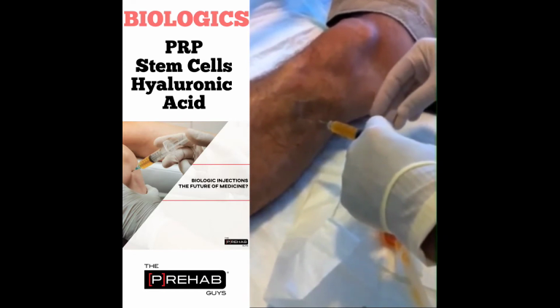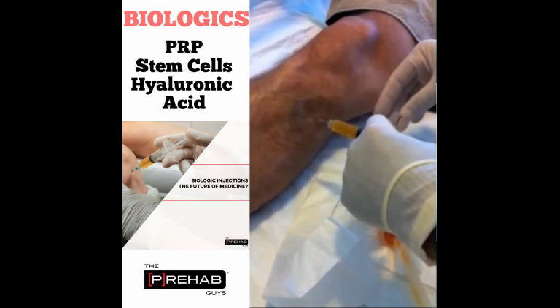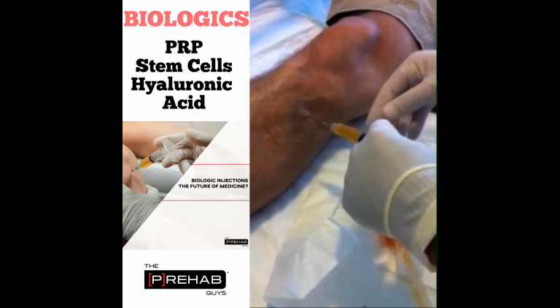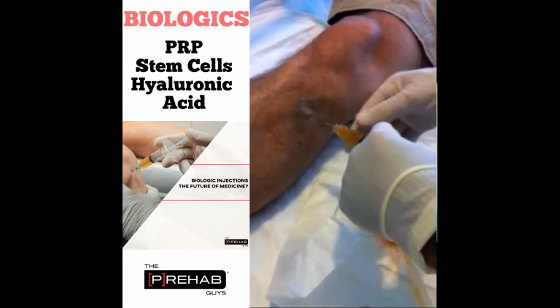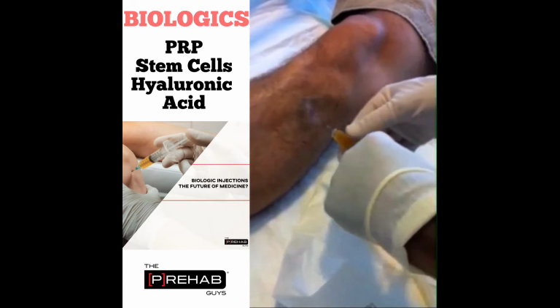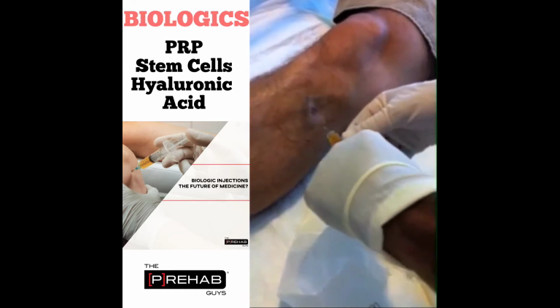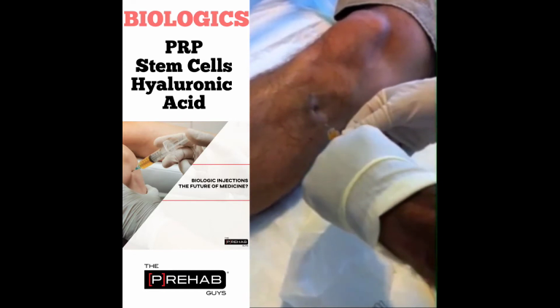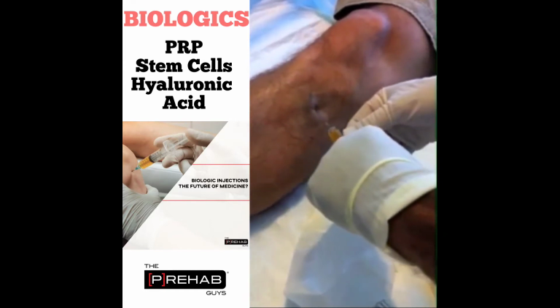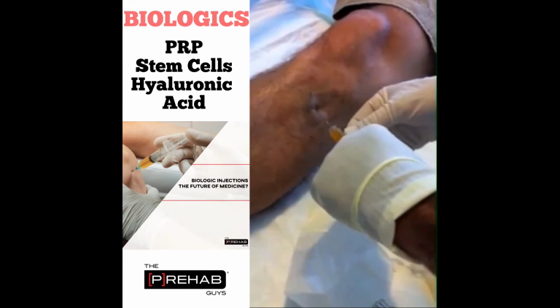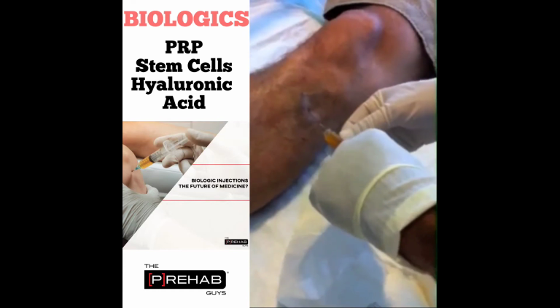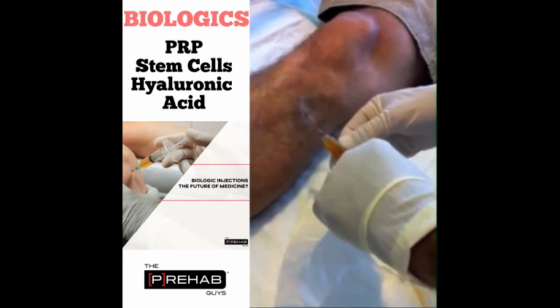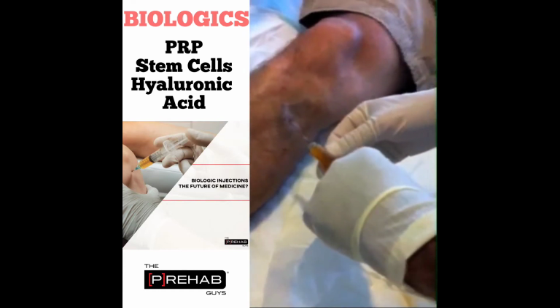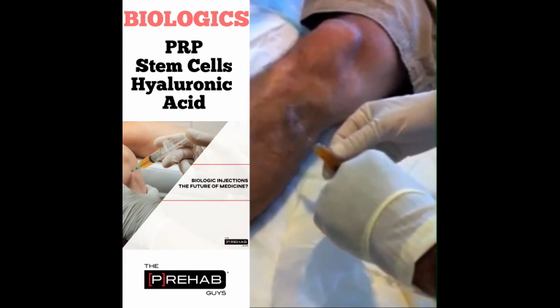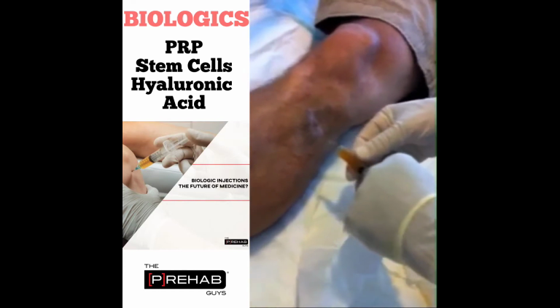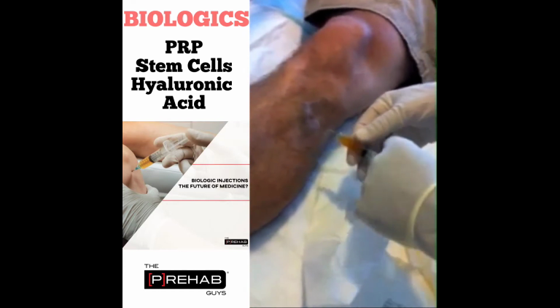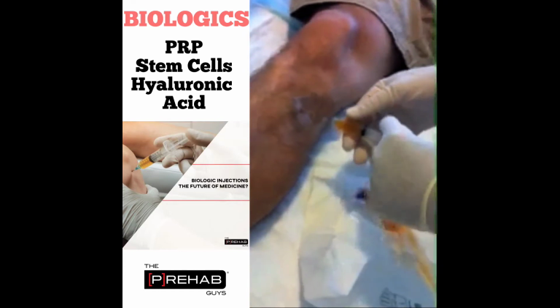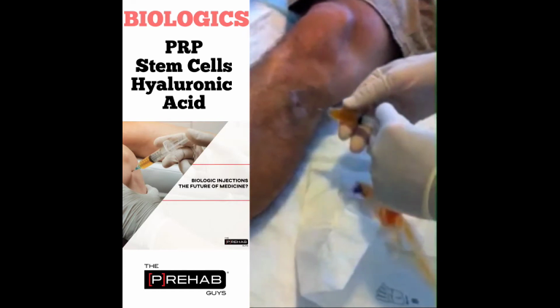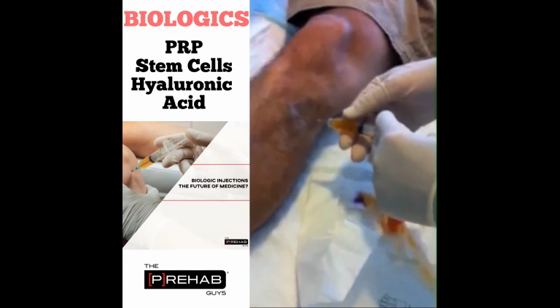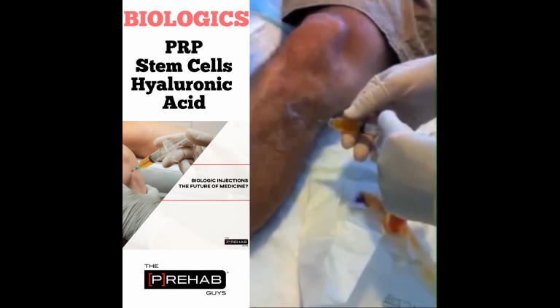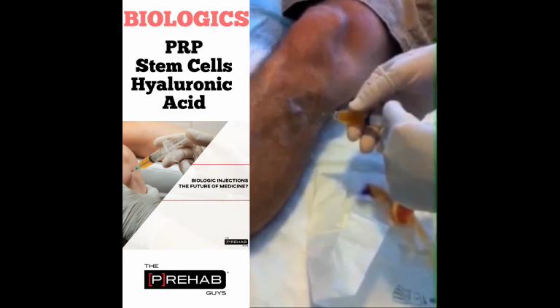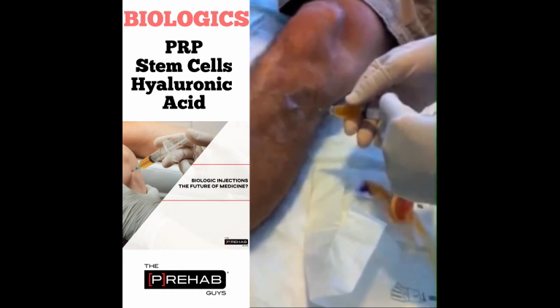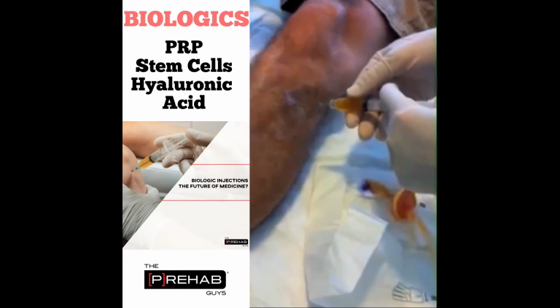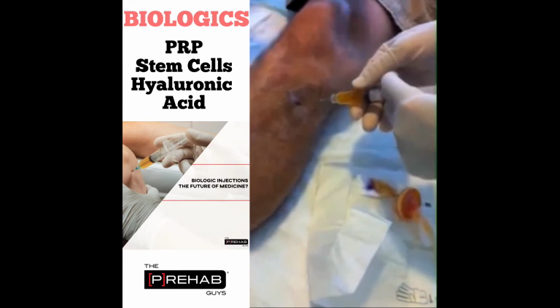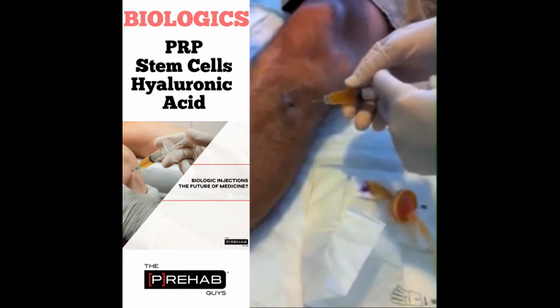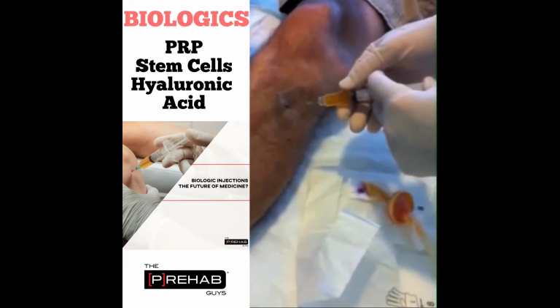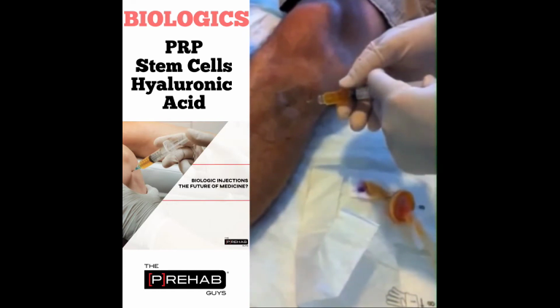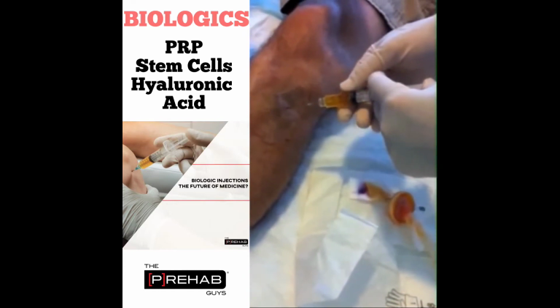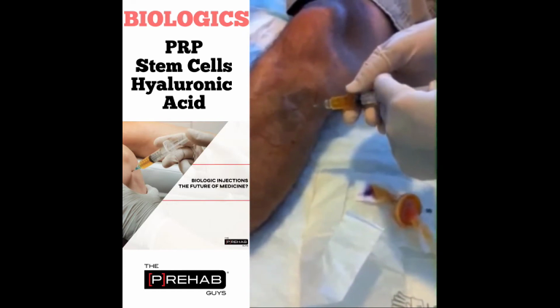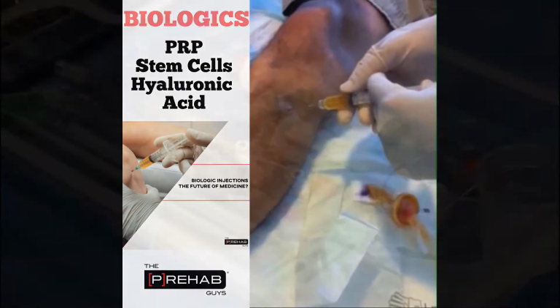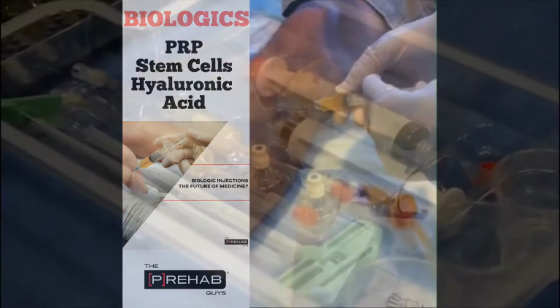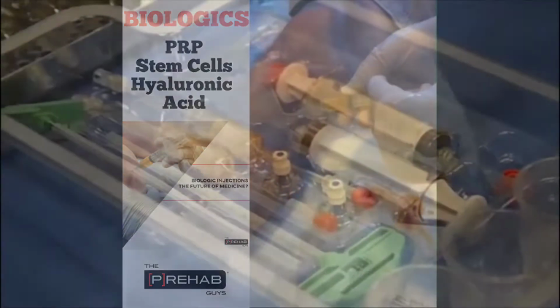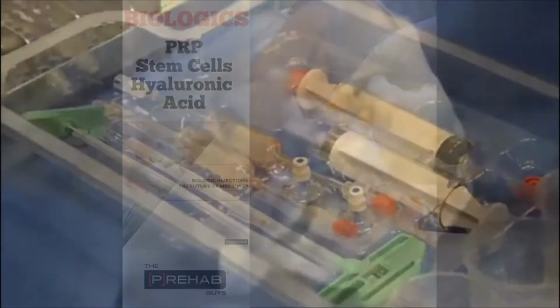Typically the entire area is infused with the PRP. Notably, we do not utilize an anticoagulant, as we have recently demonstrated that an anticoagulant is not necessary with this procedure.